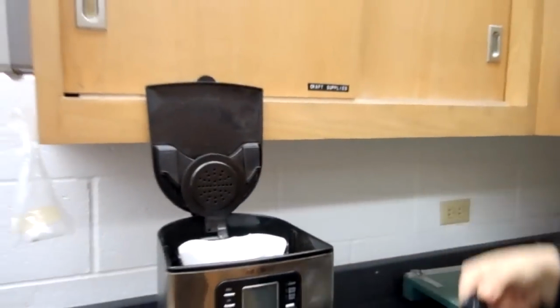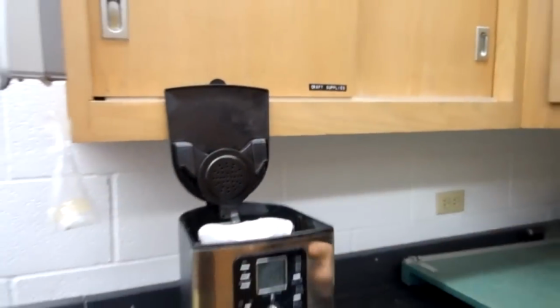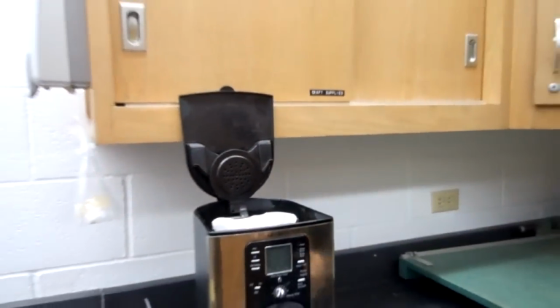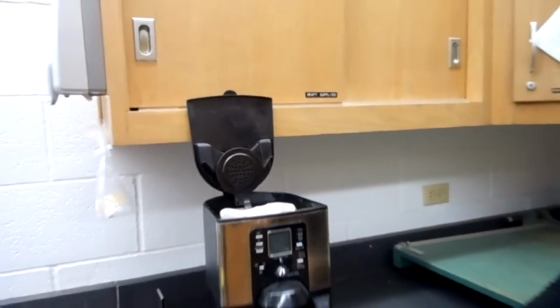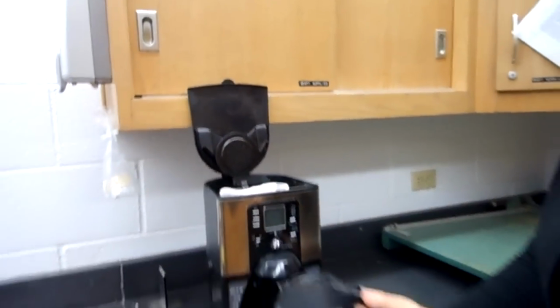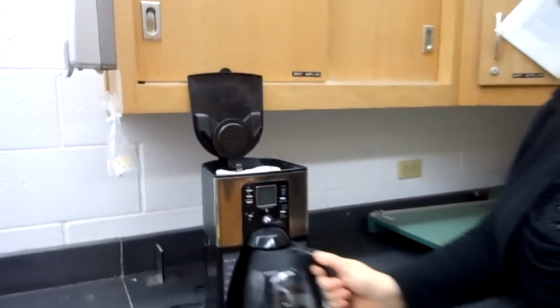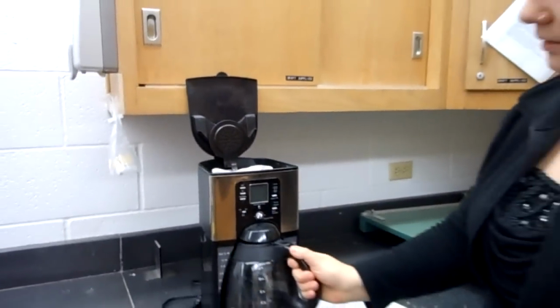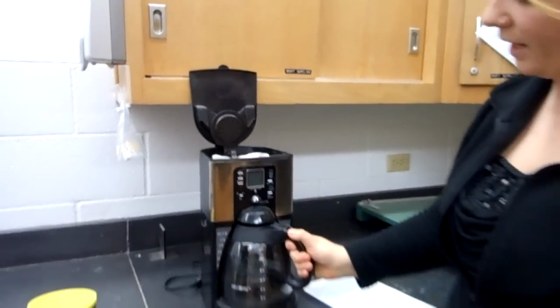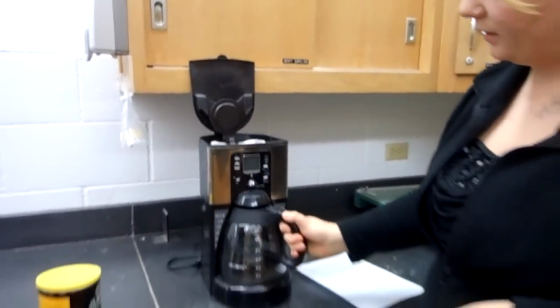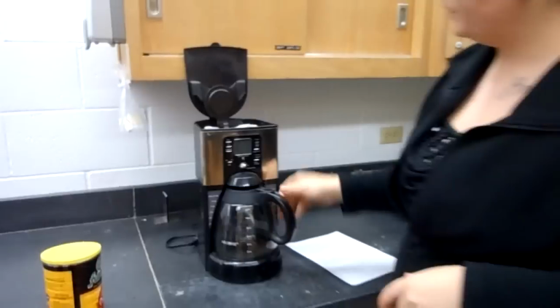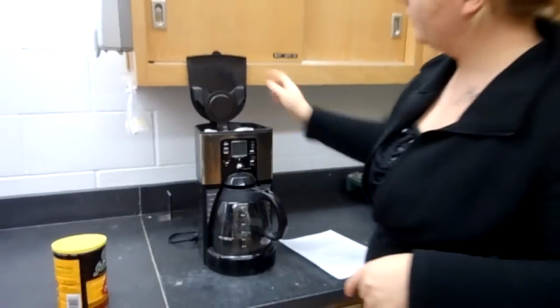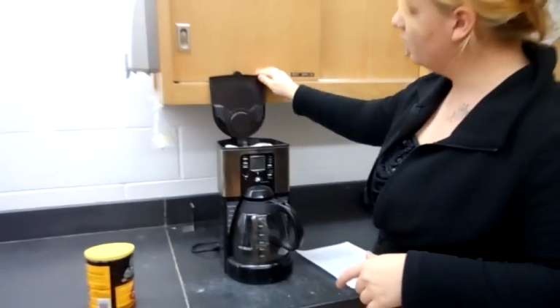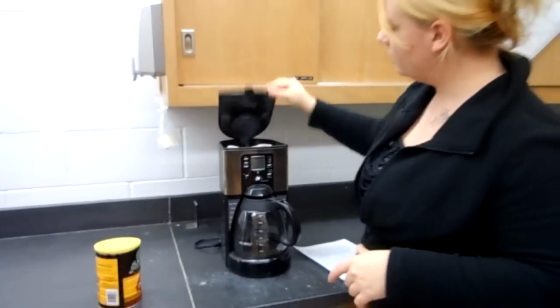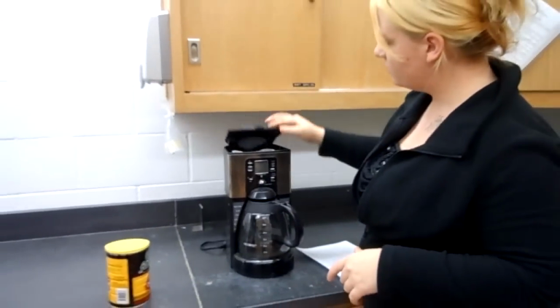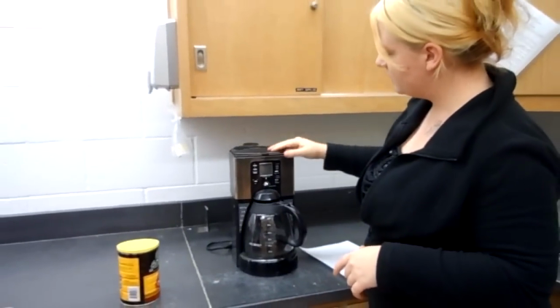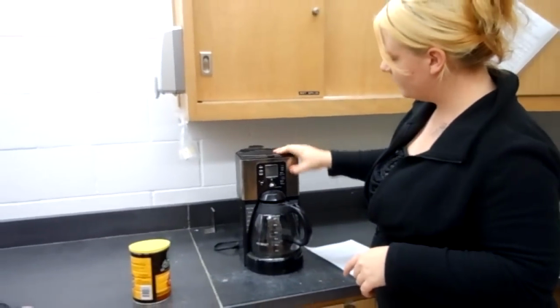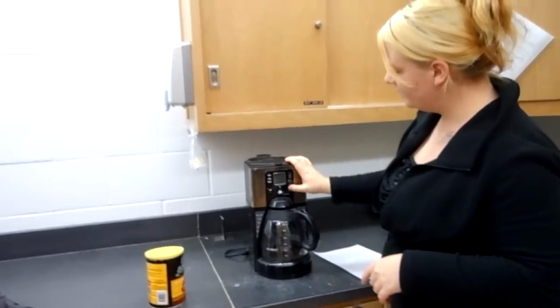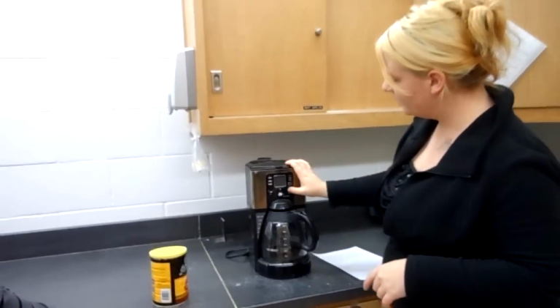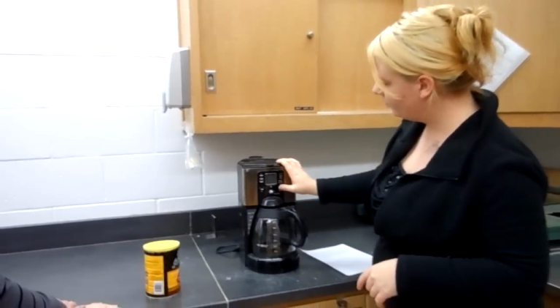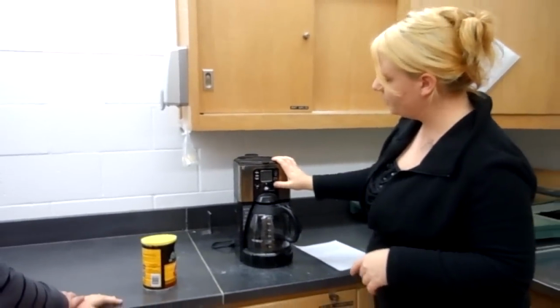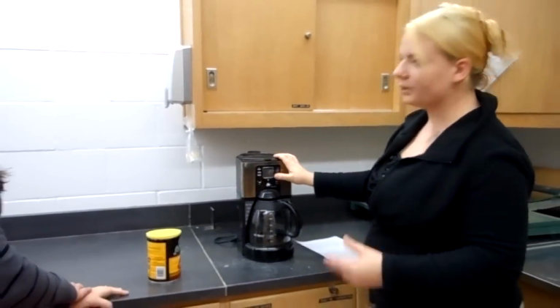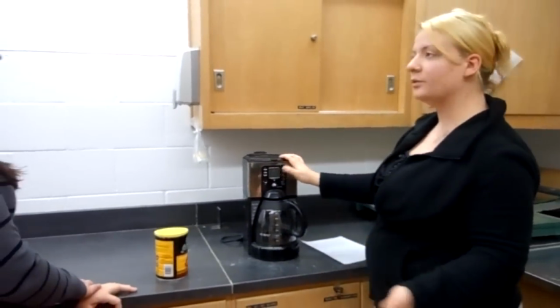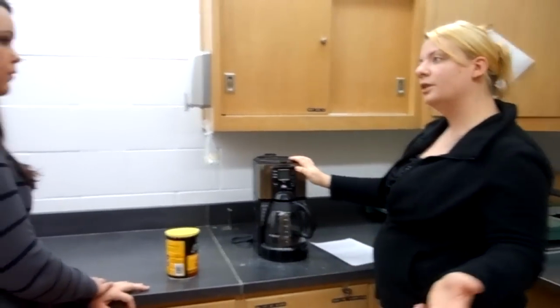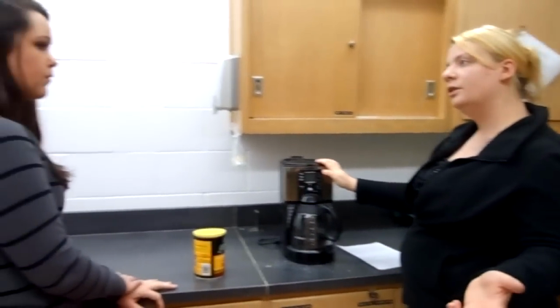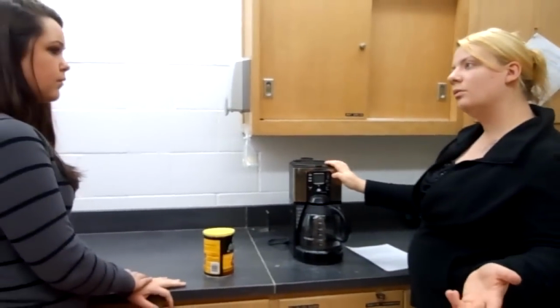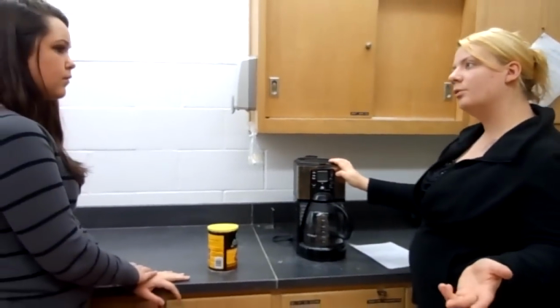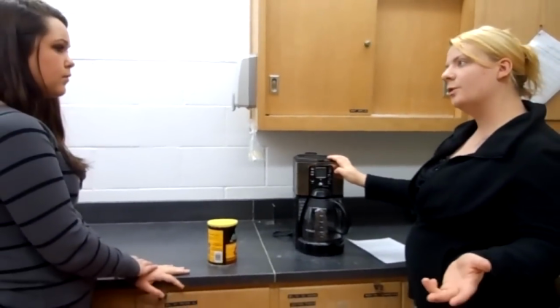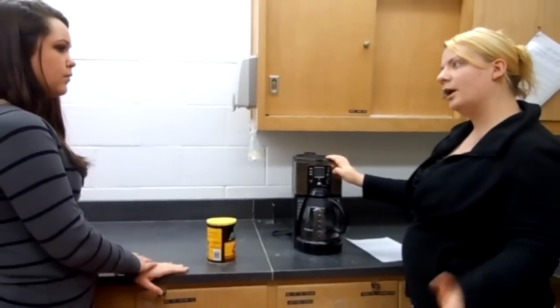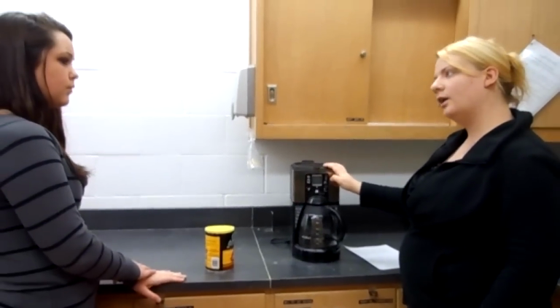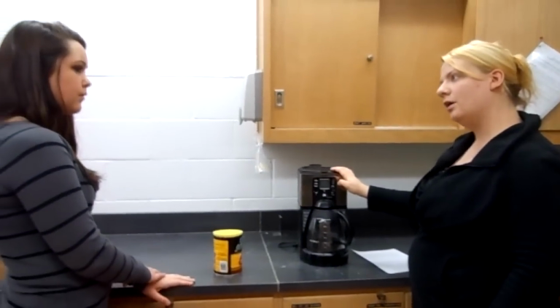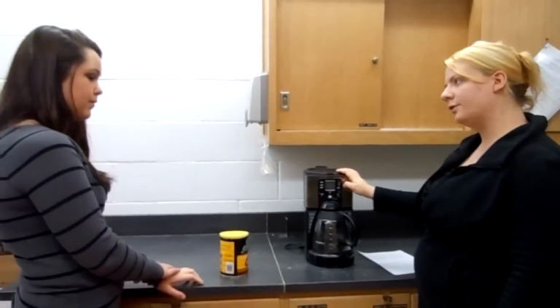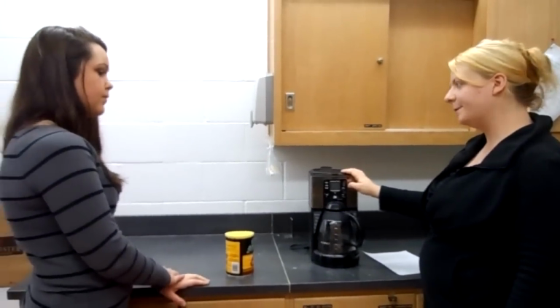We're going to pour the water behind the coffee filter — that's where the water reservoir is. Then we put the pot back in, close the lid, and hit brew. We're brewing a pot of coffee.